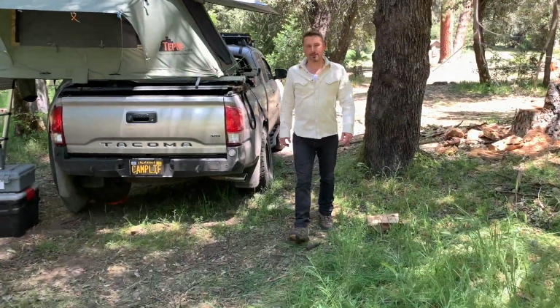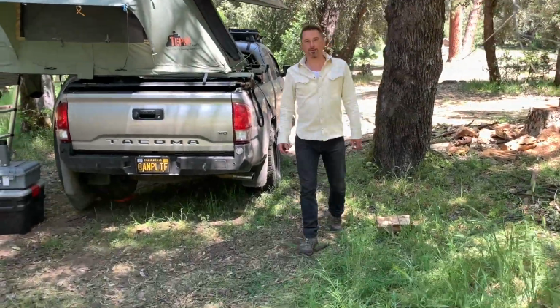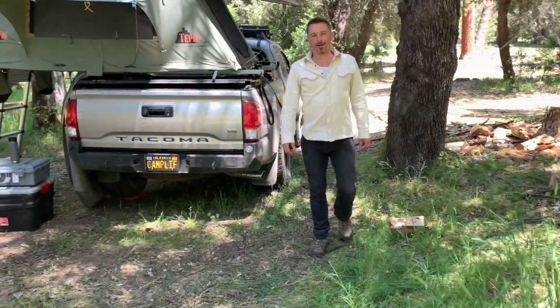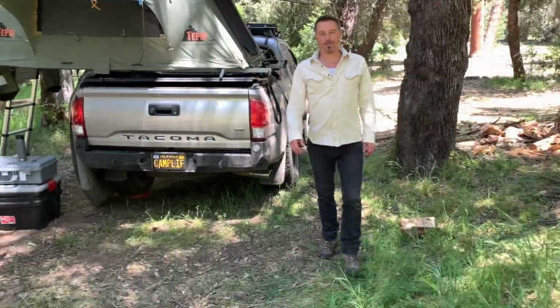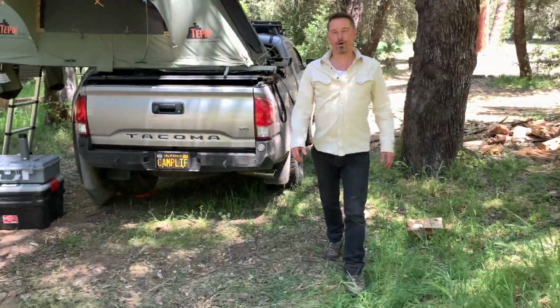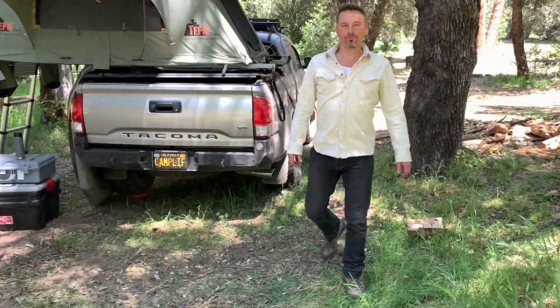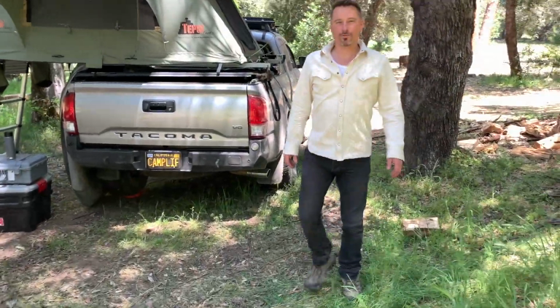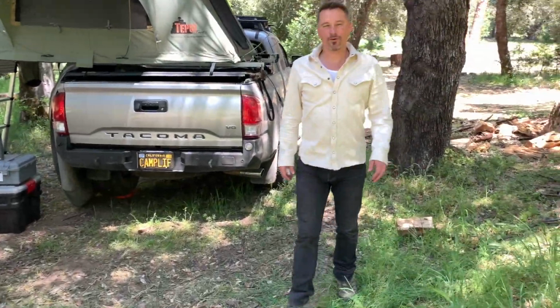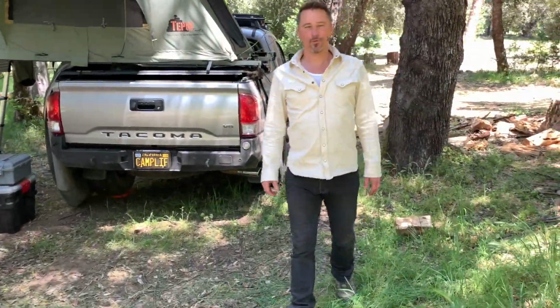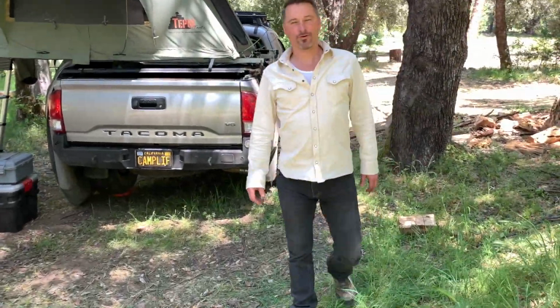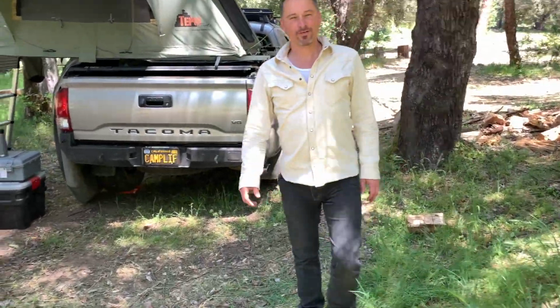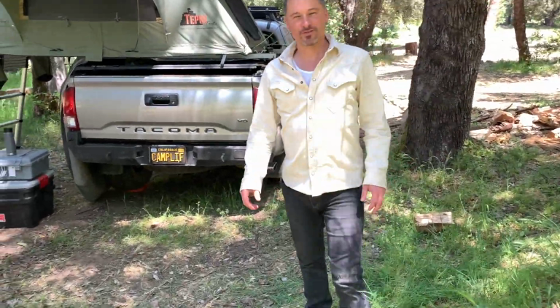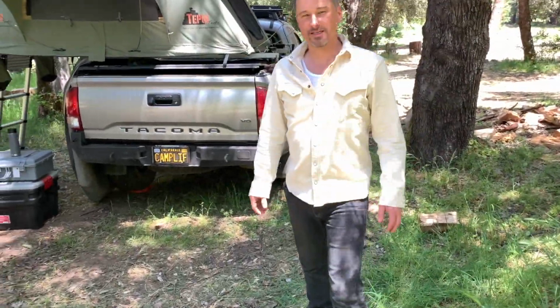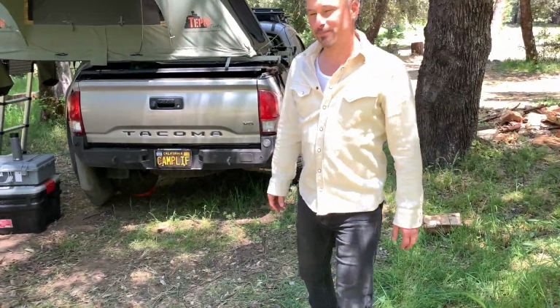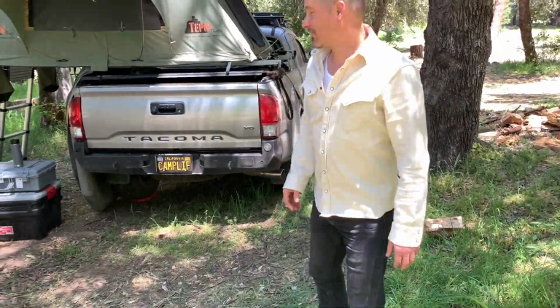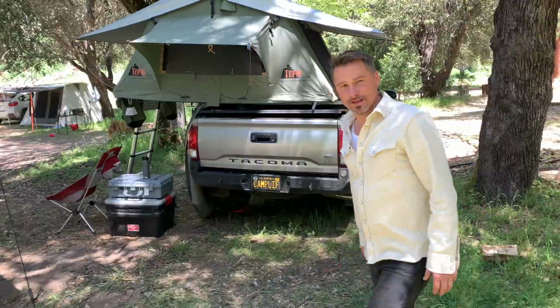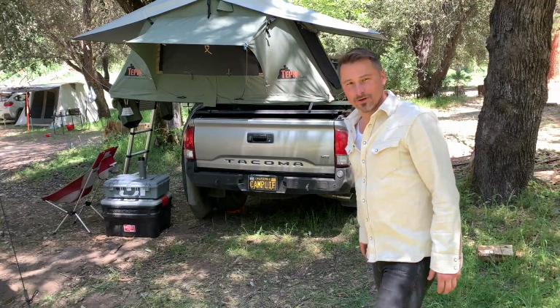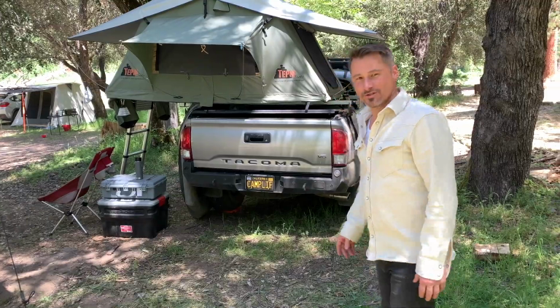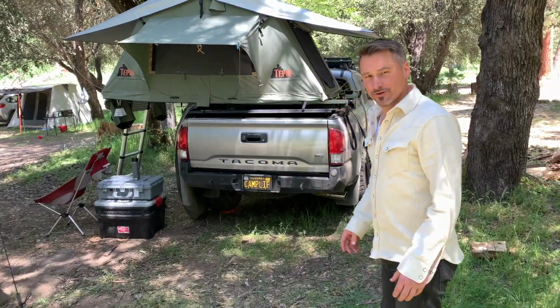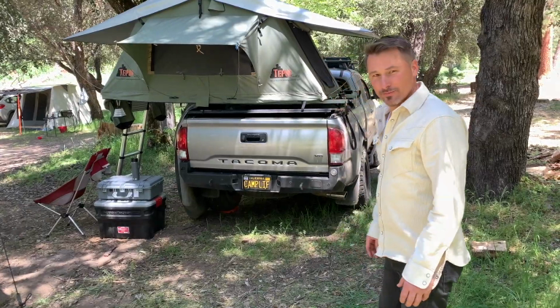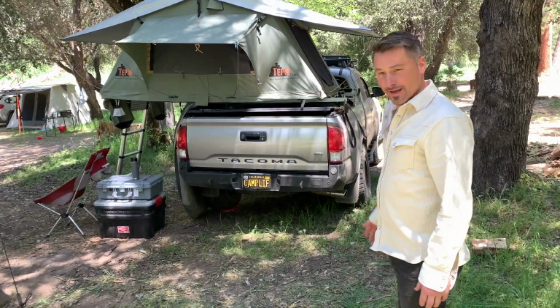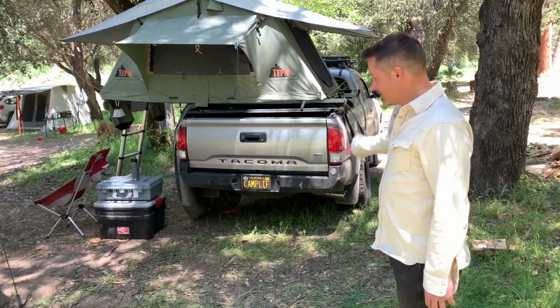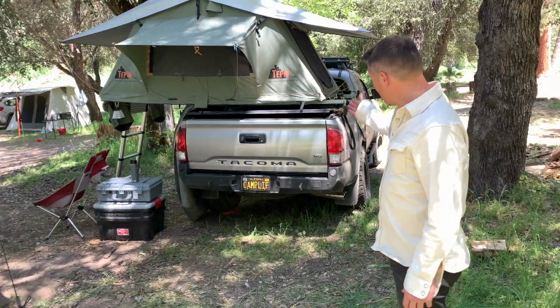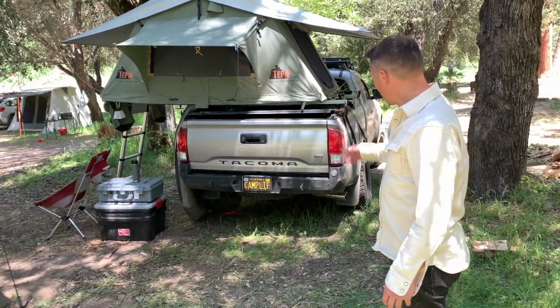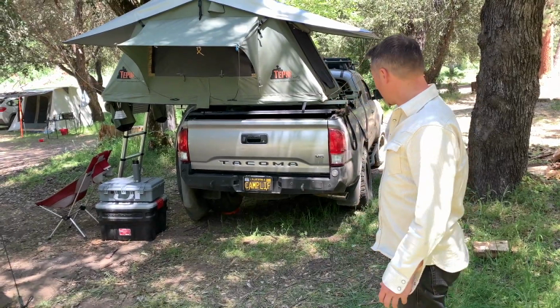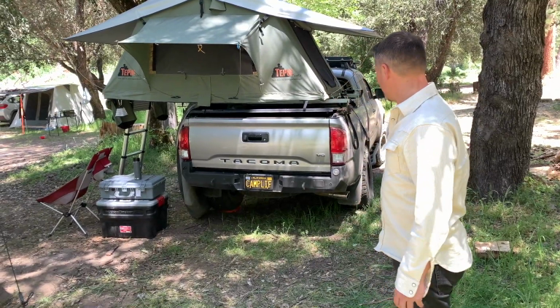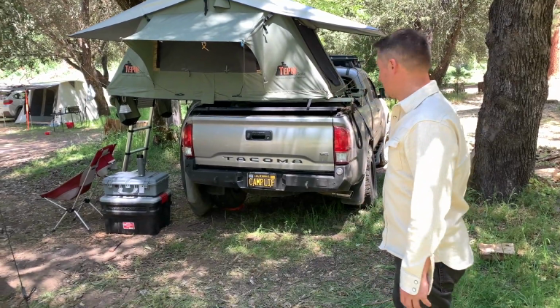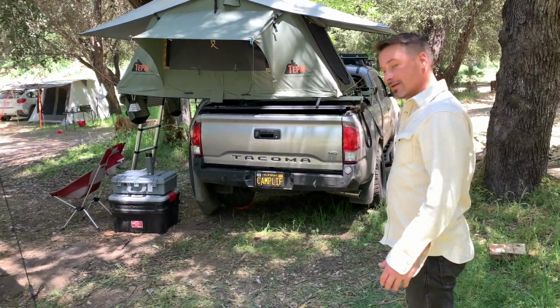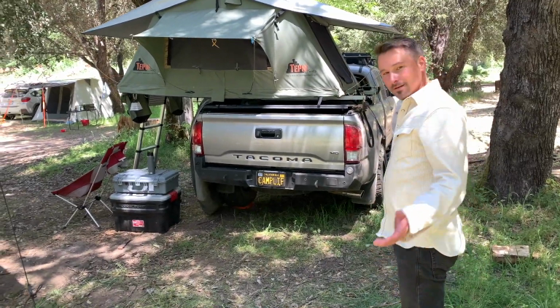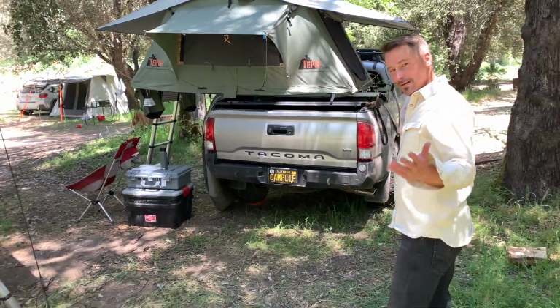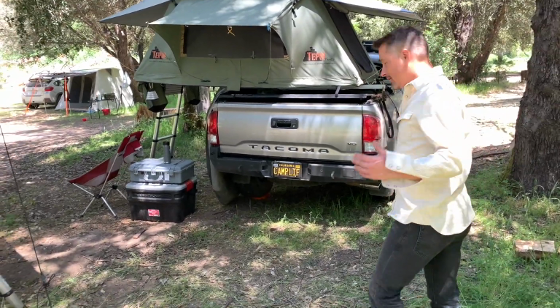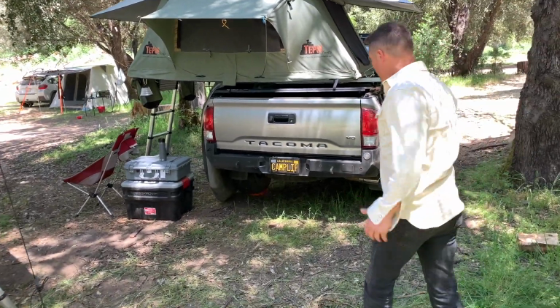I am Paul from the Outdoor Adventures team and I'm here to show you my truck. Come on over.